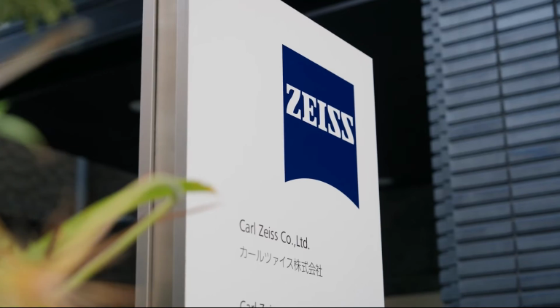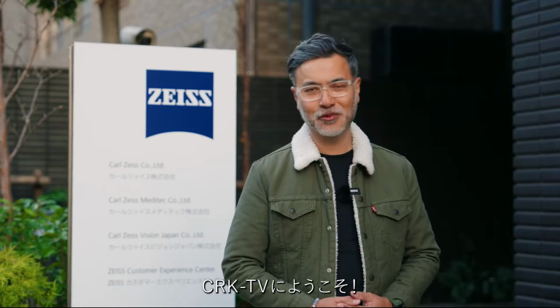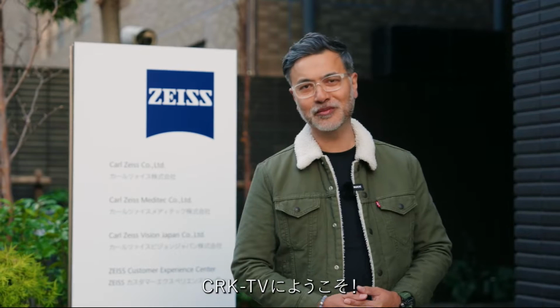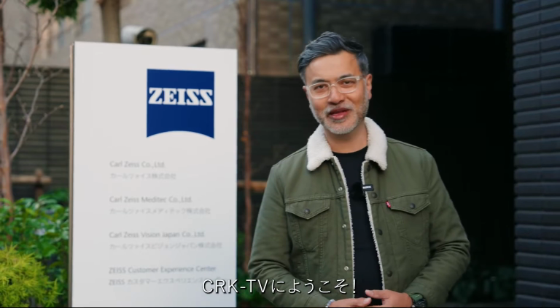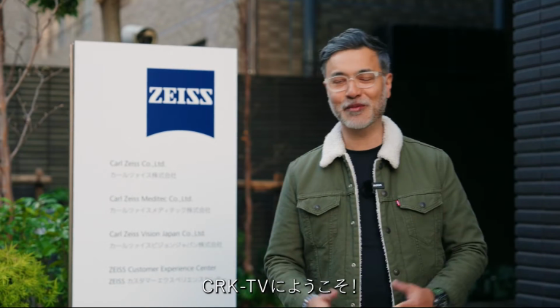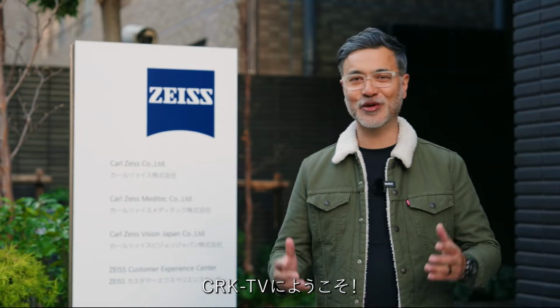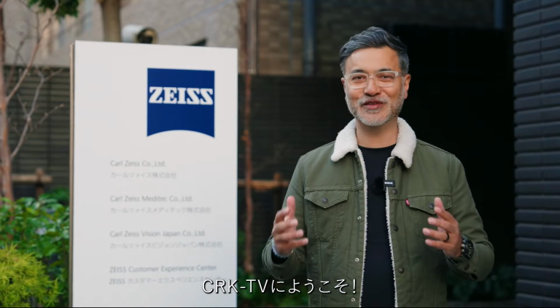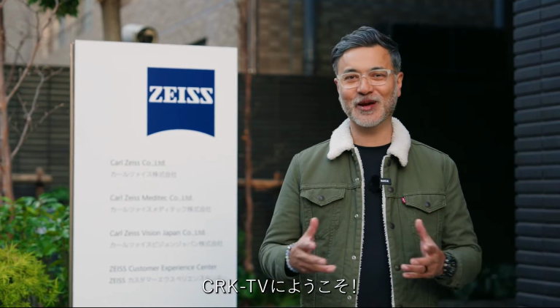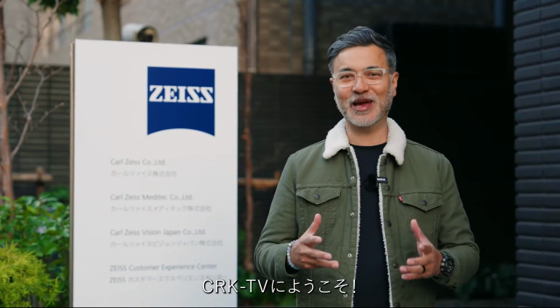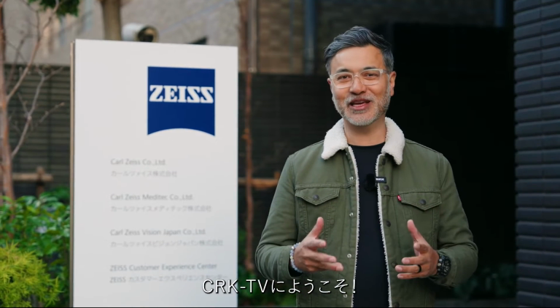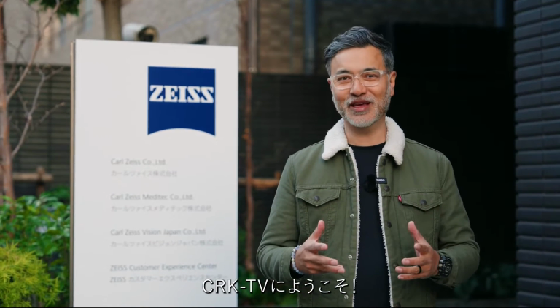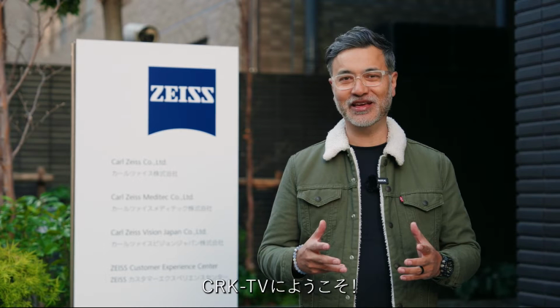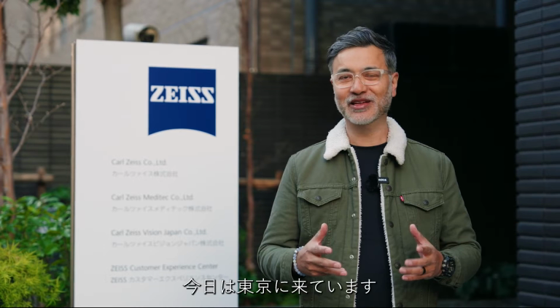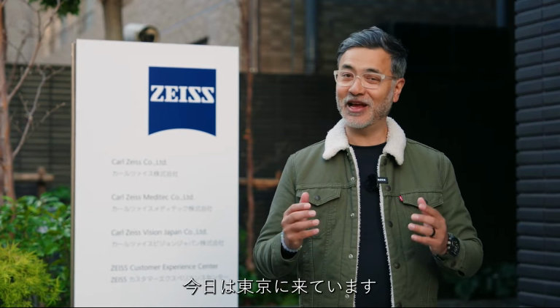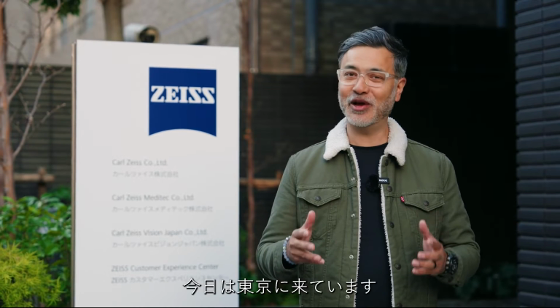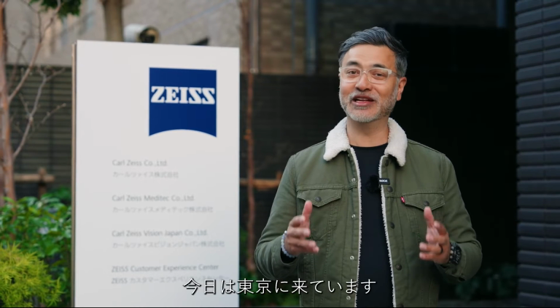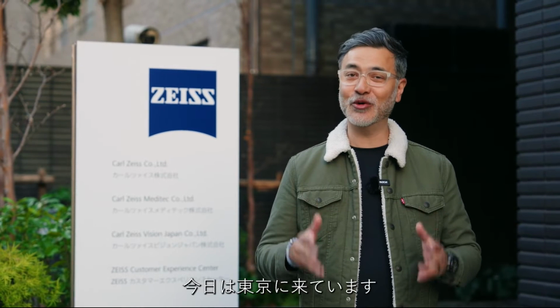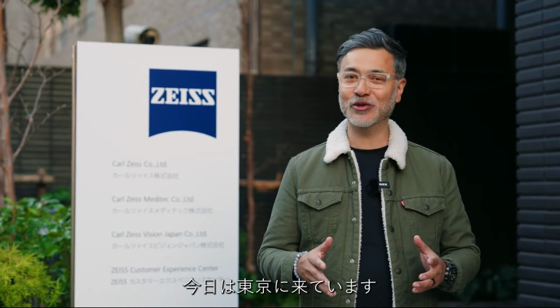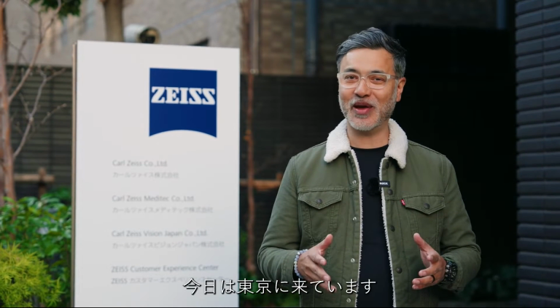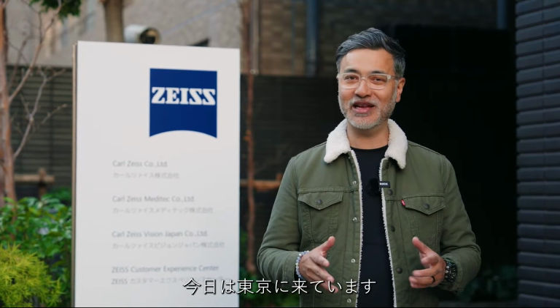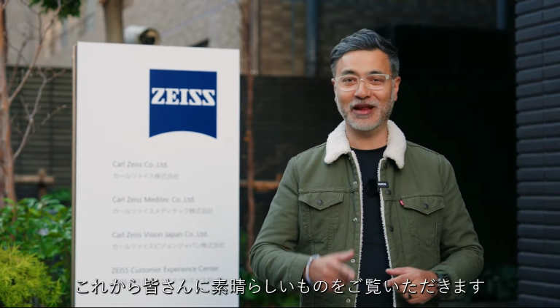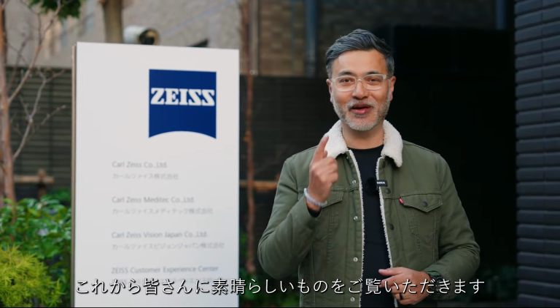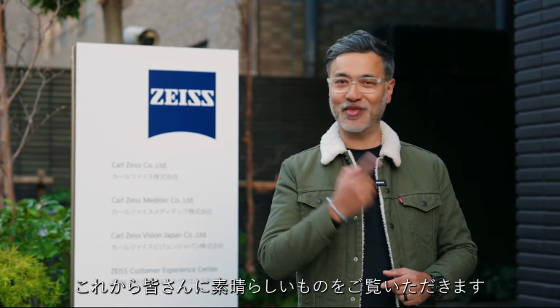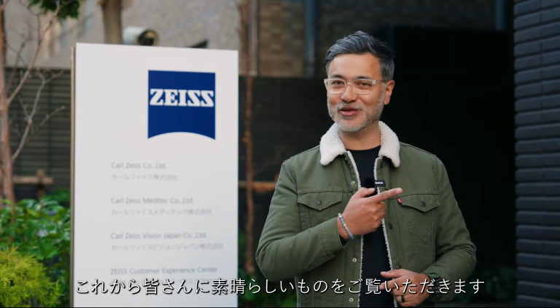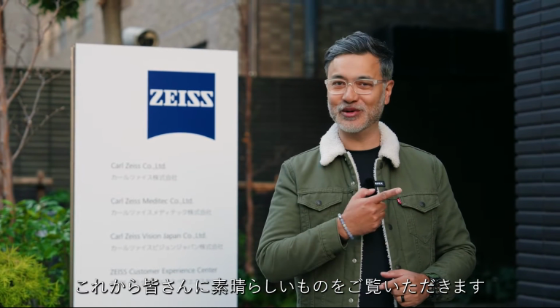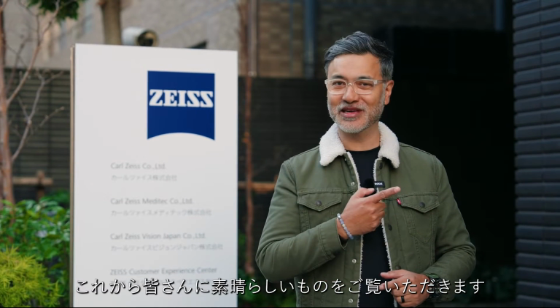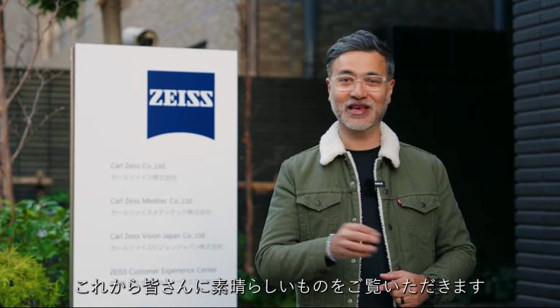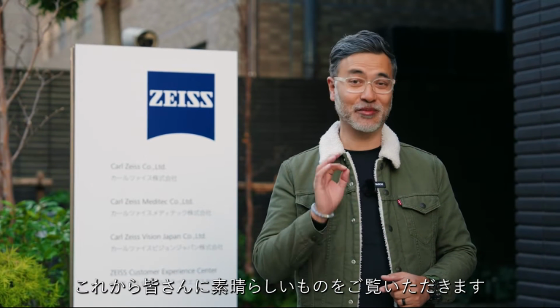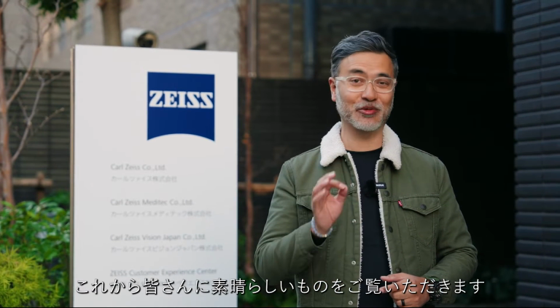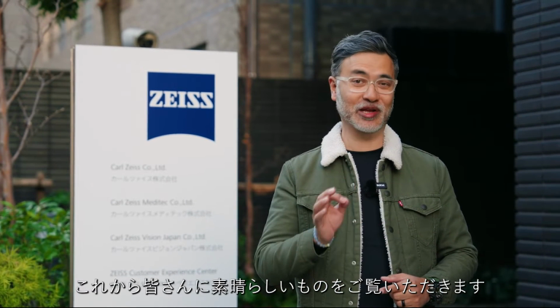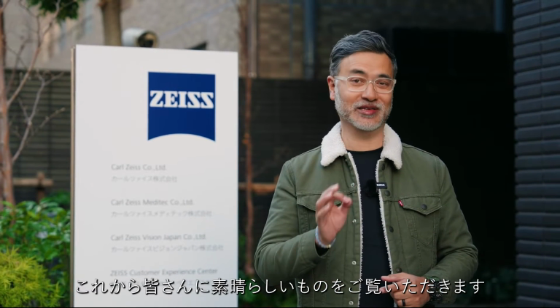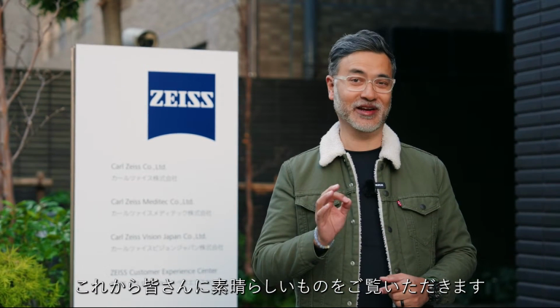Welcome to another episode of CRK TV. Today we're in Tokyo, Japan, and behind these doors, something really exciting.